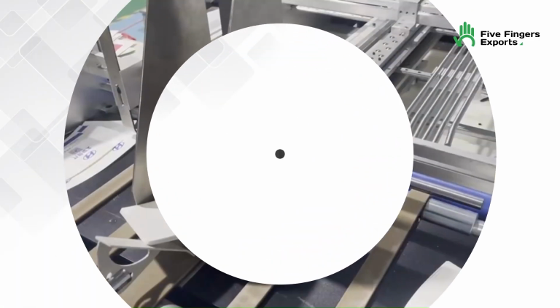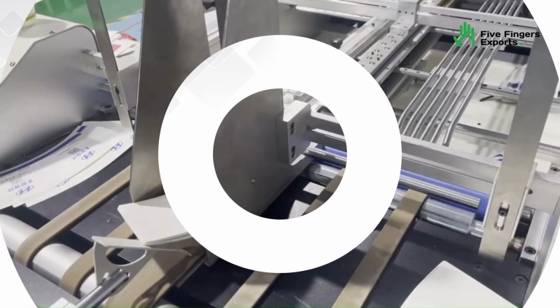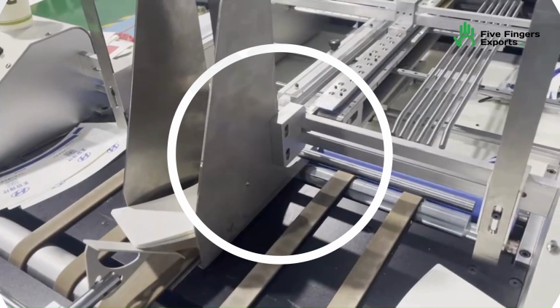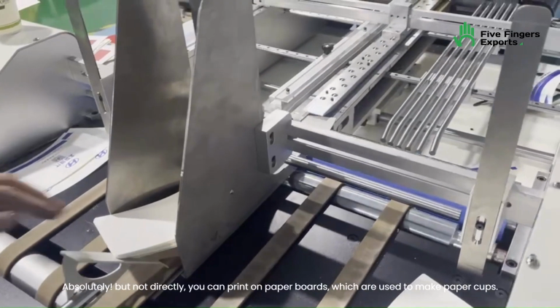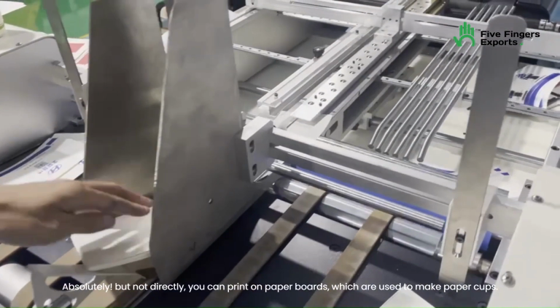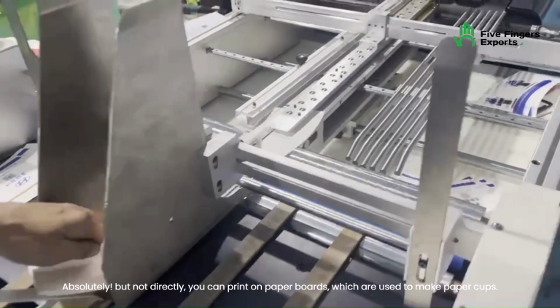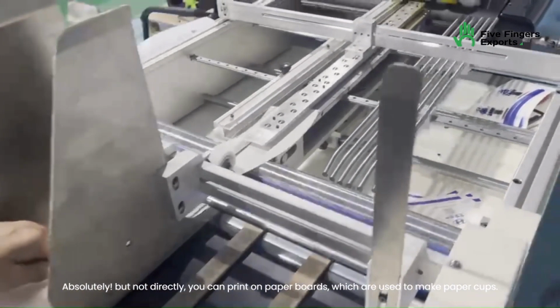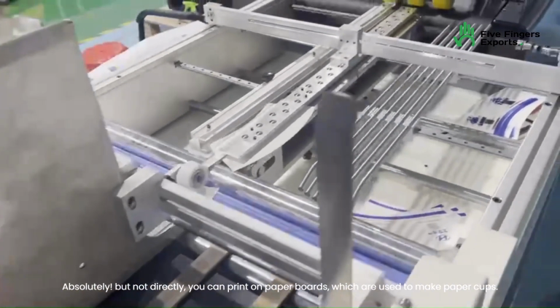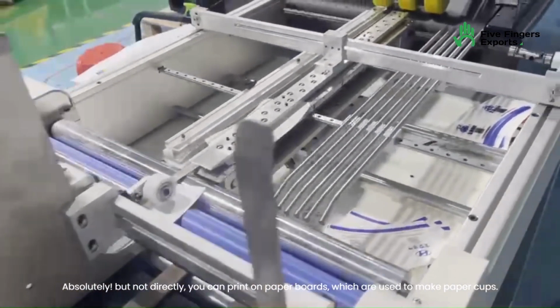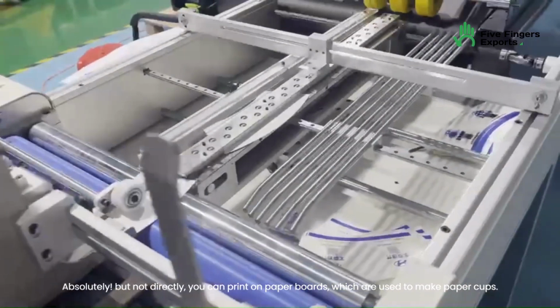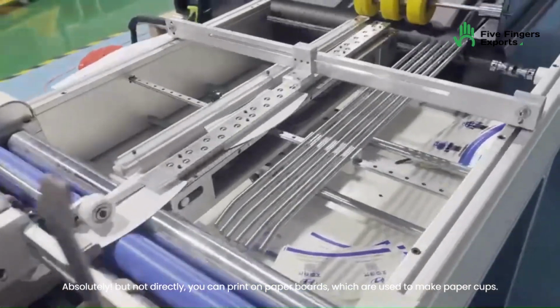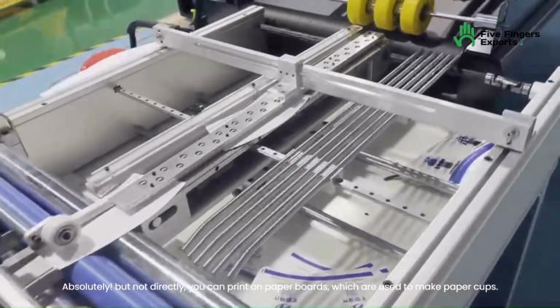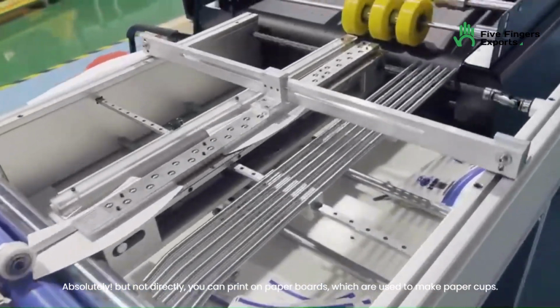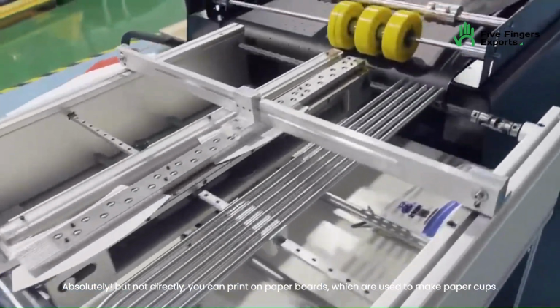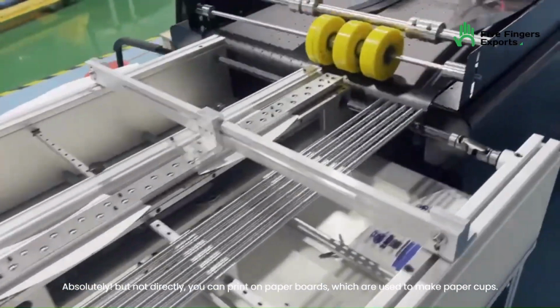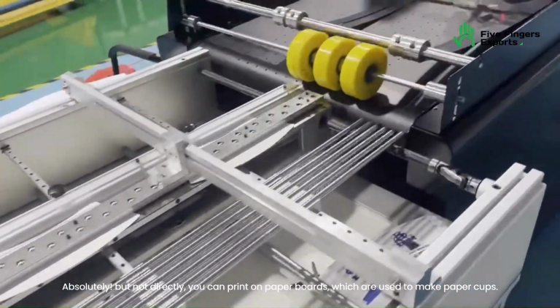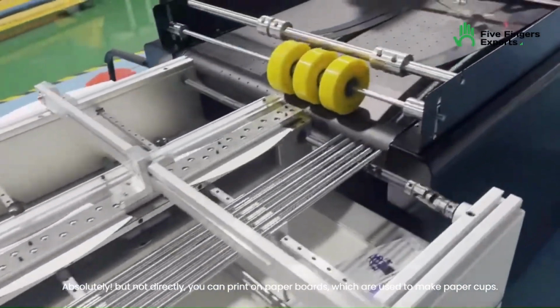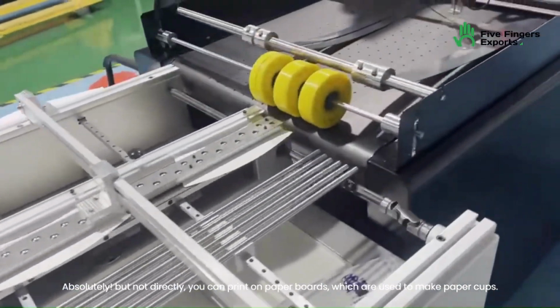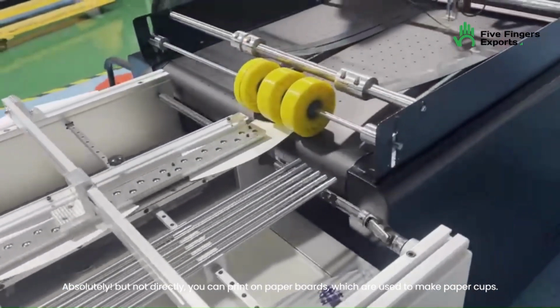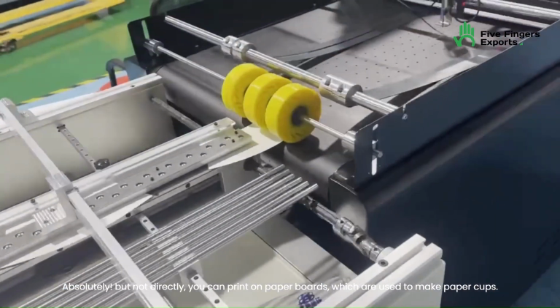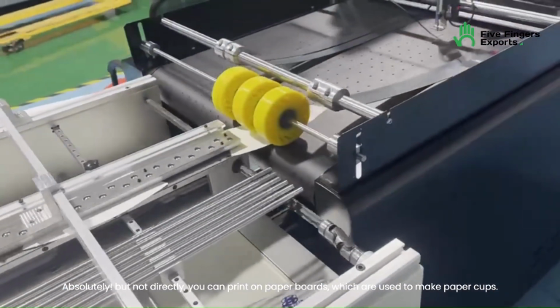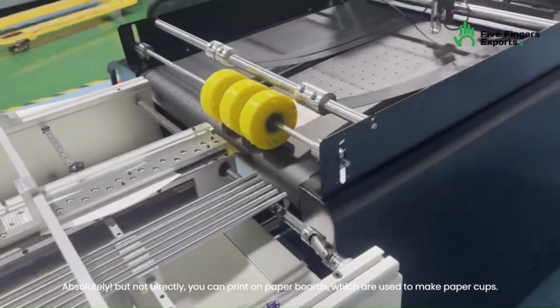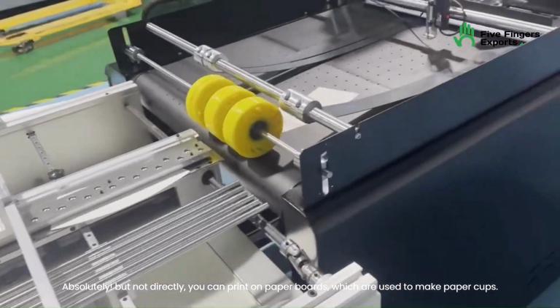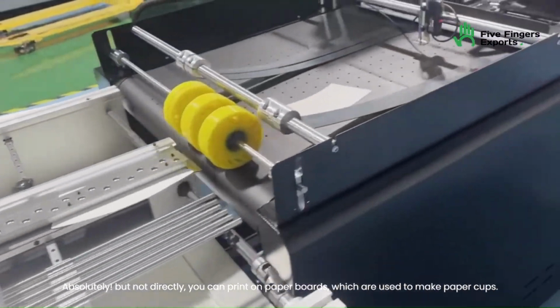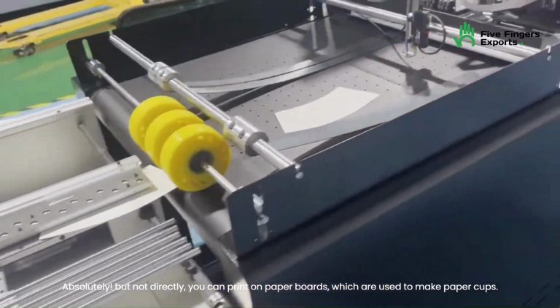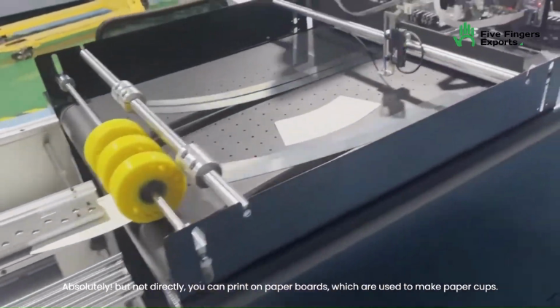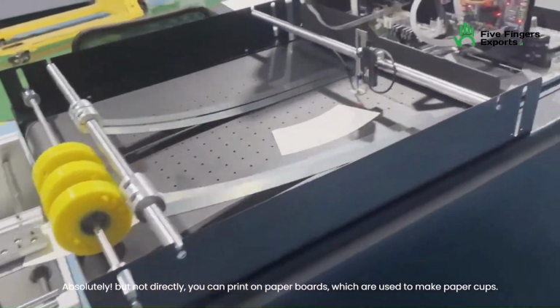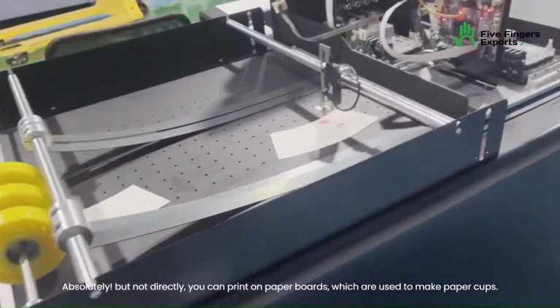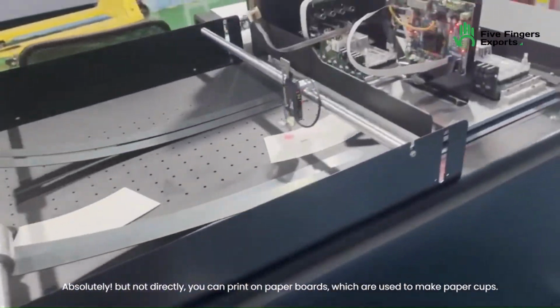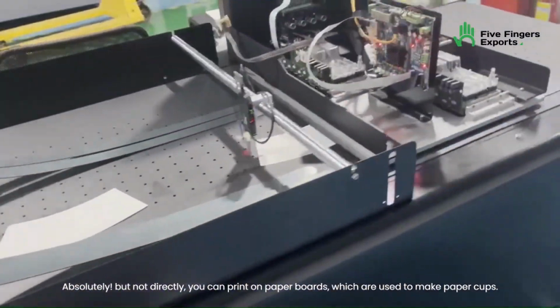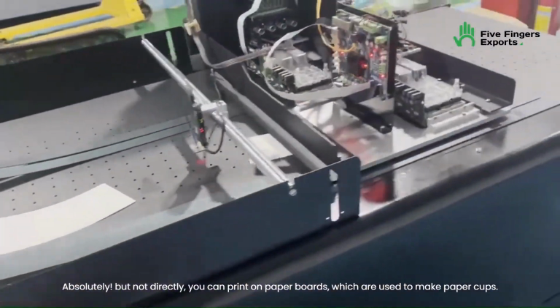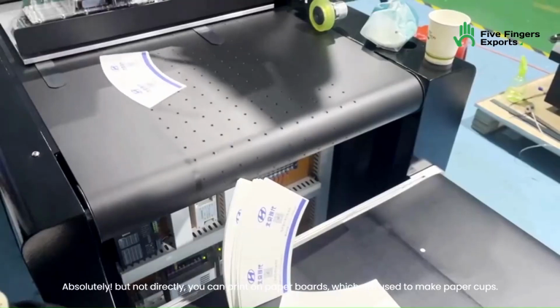Absolutely. But not directly — you can print on paper boards, which are used to make paper cups.